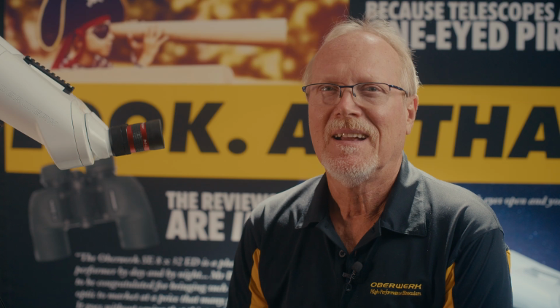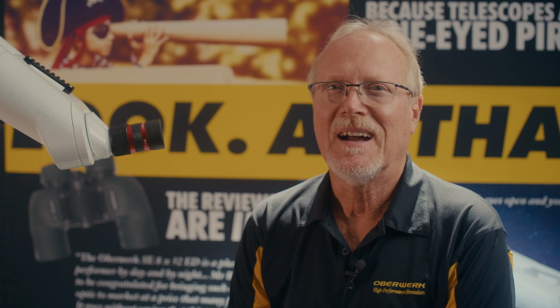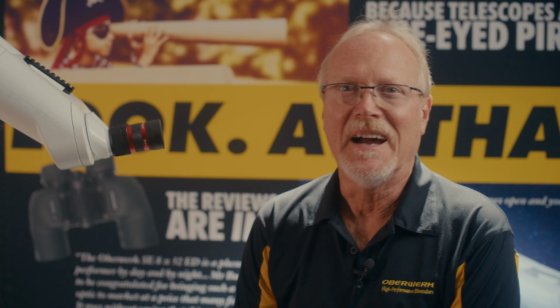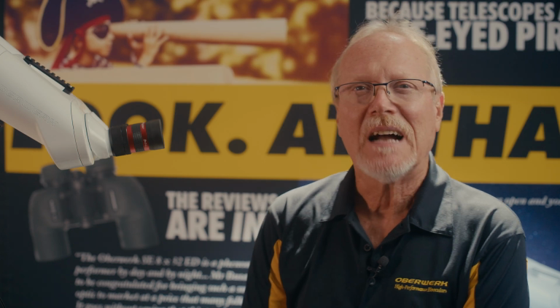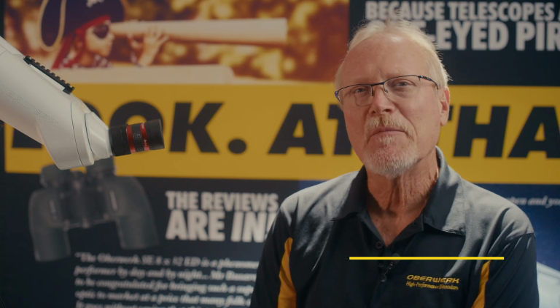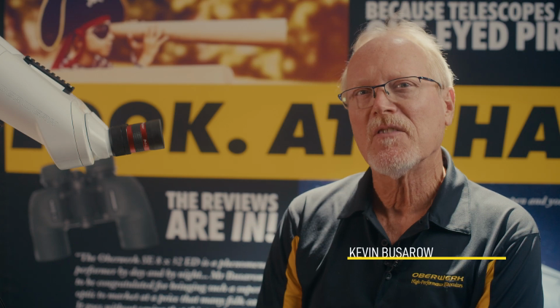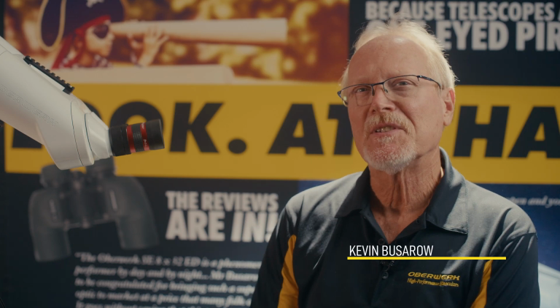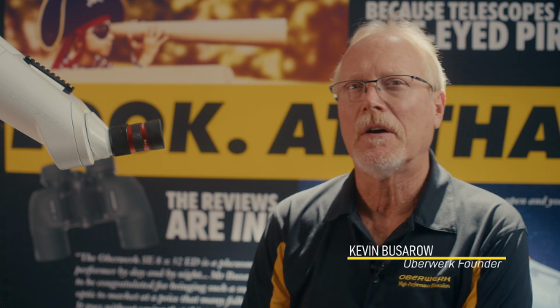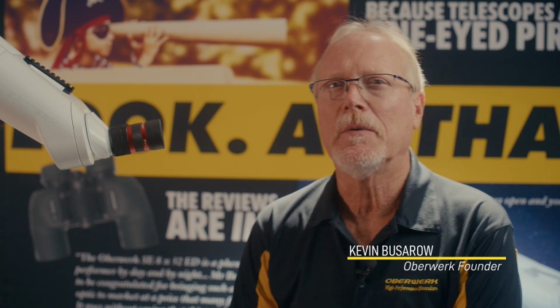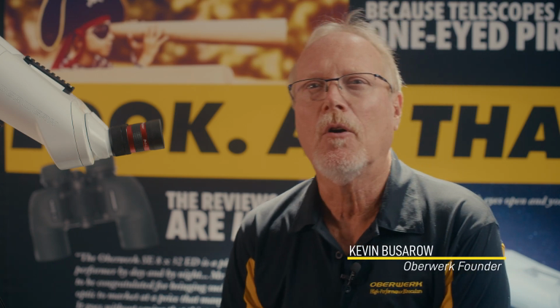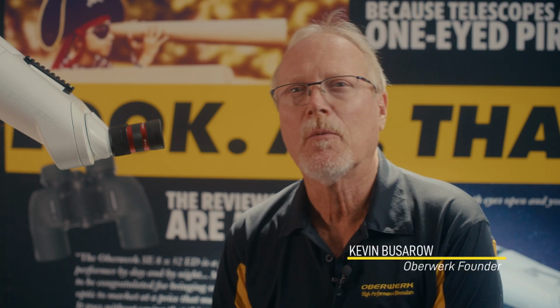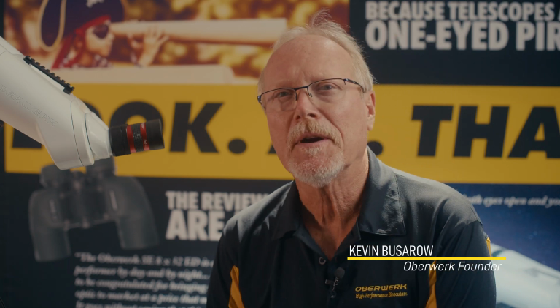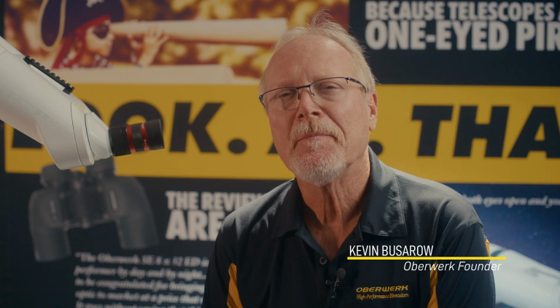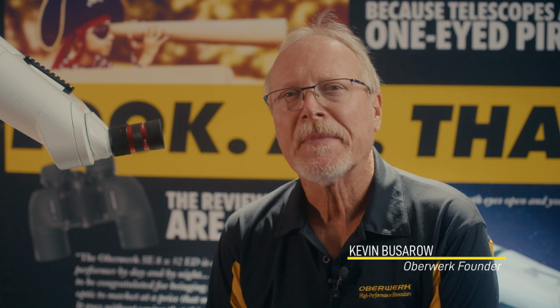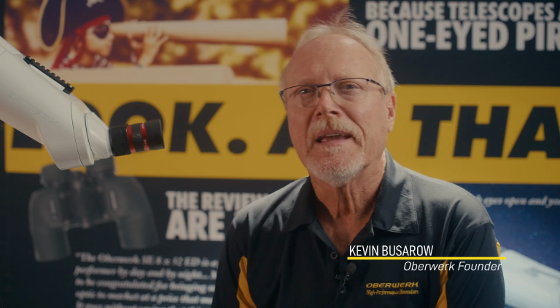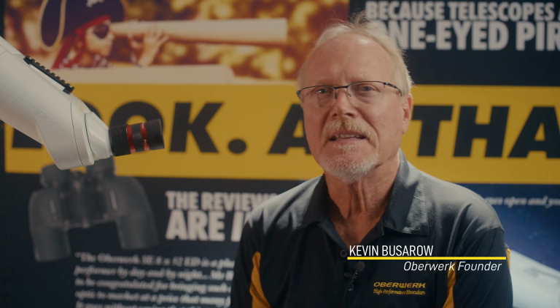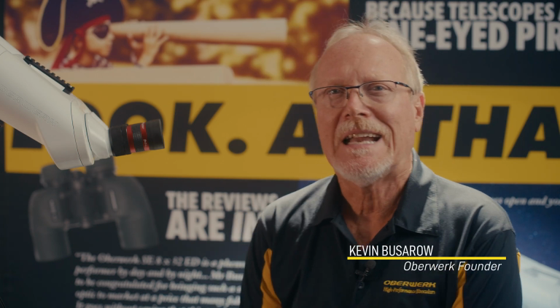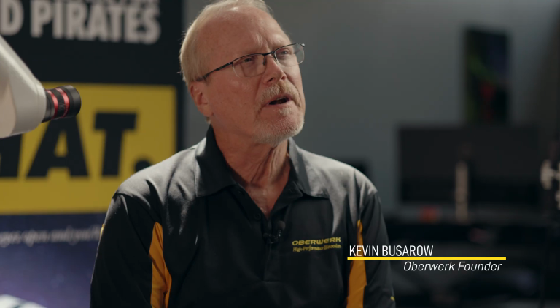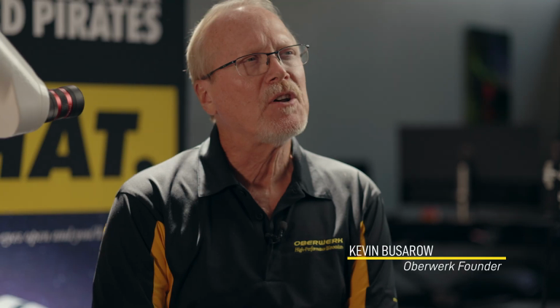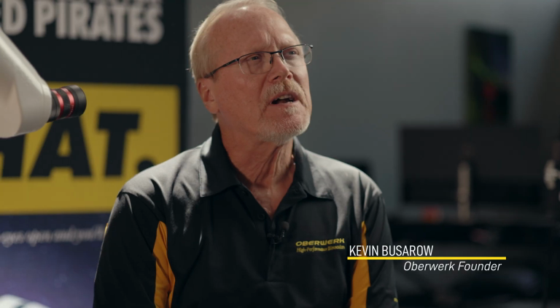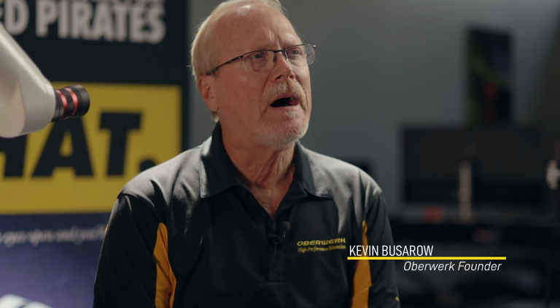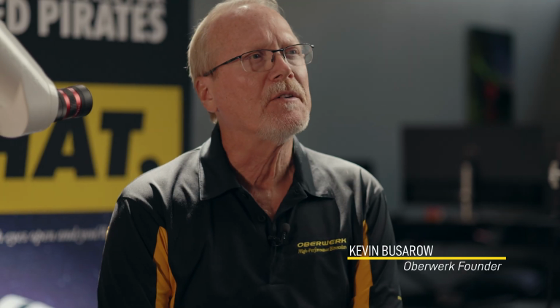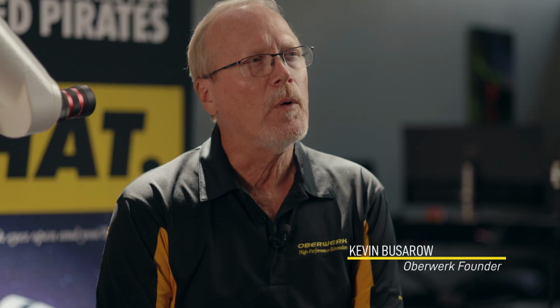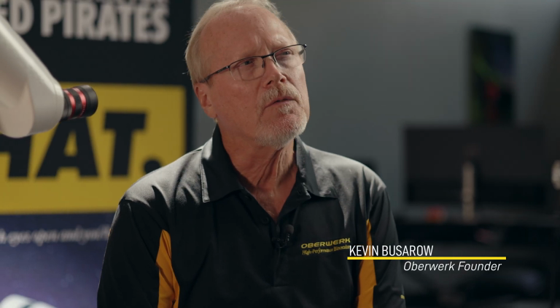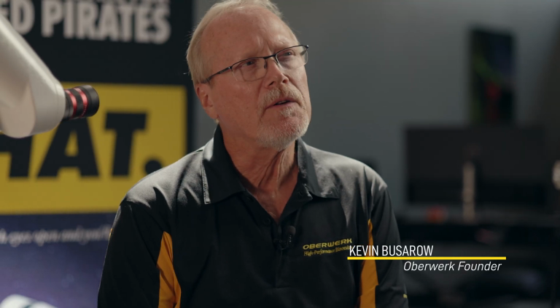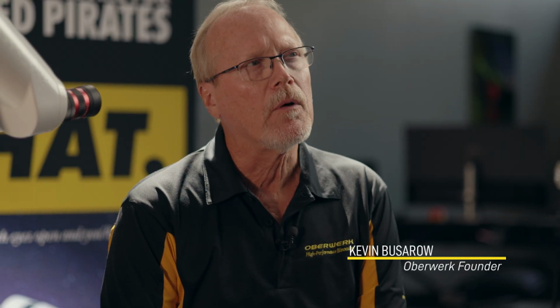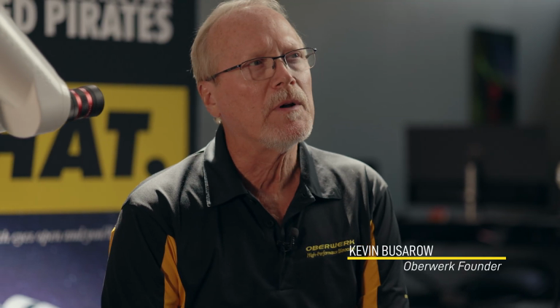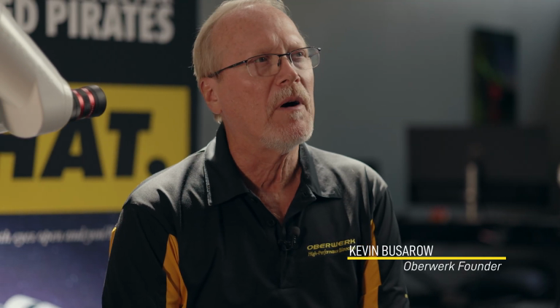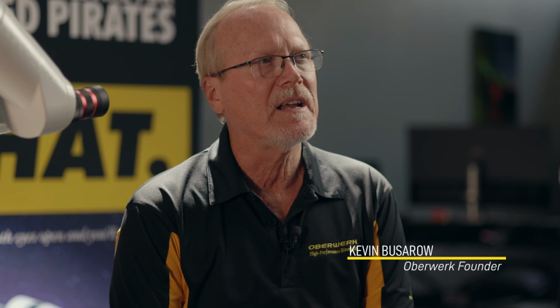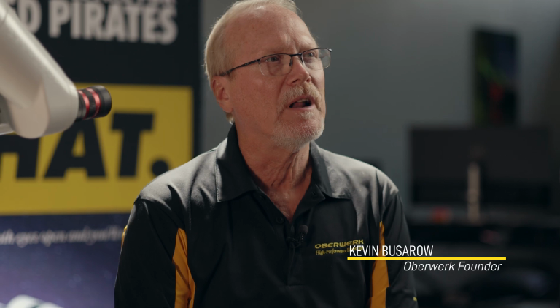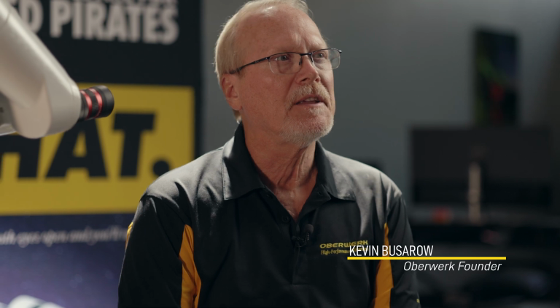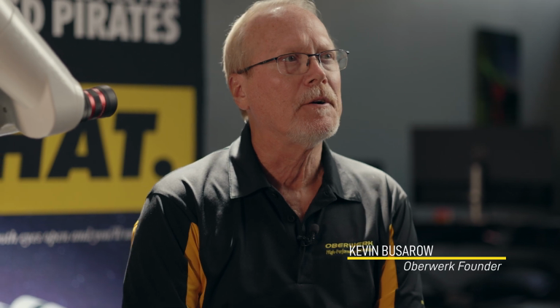Hi, I'm Kevin Pissarro with Oberwork, and today we're going to talk about what to look for when buying a binocular.